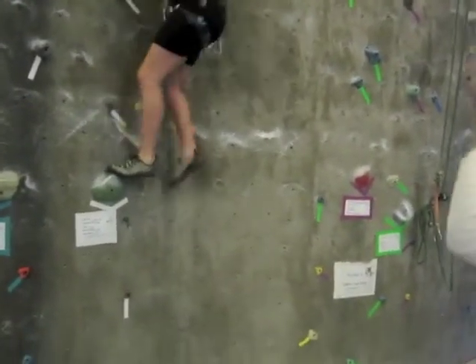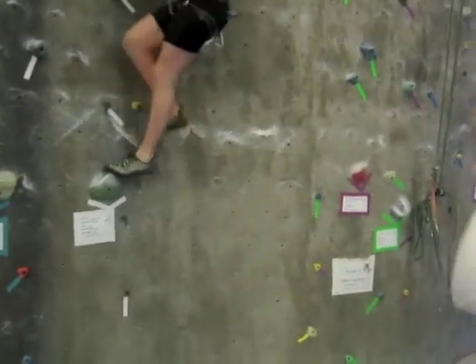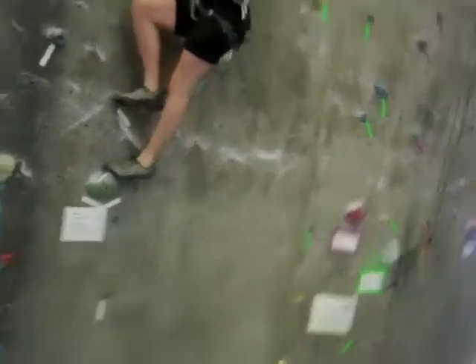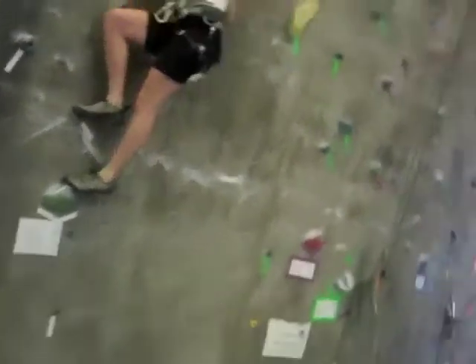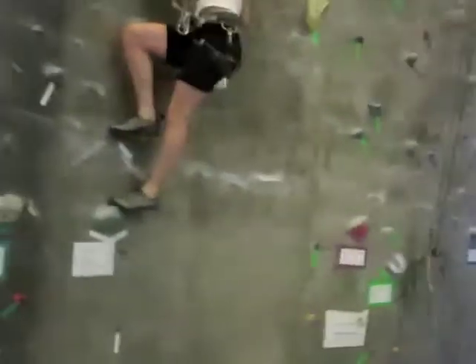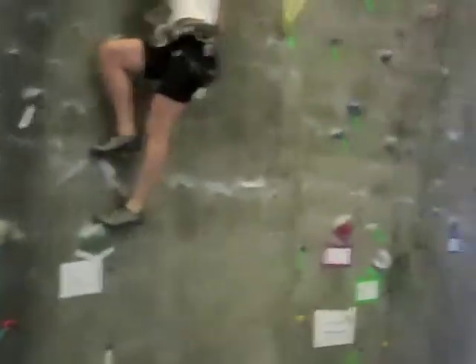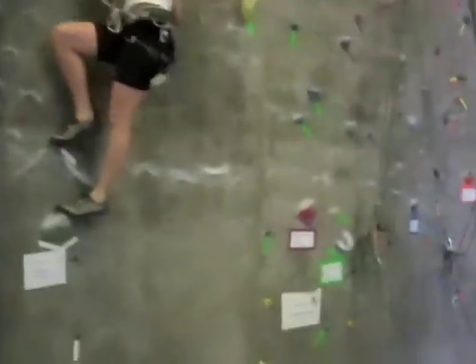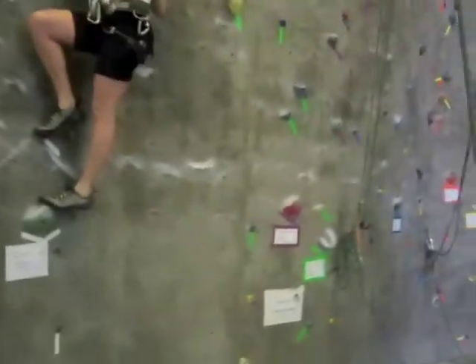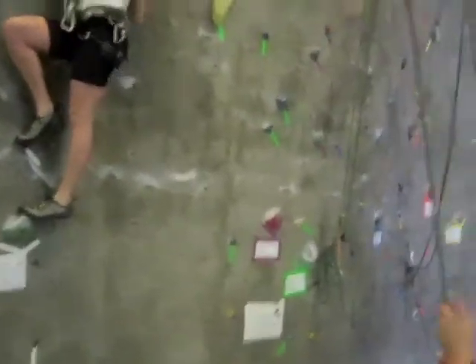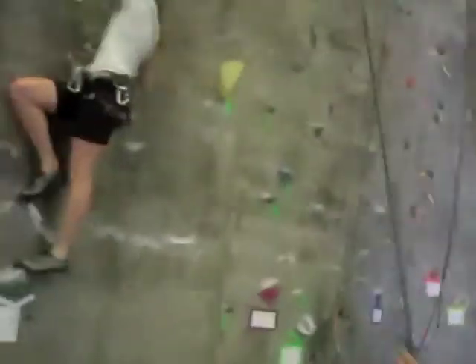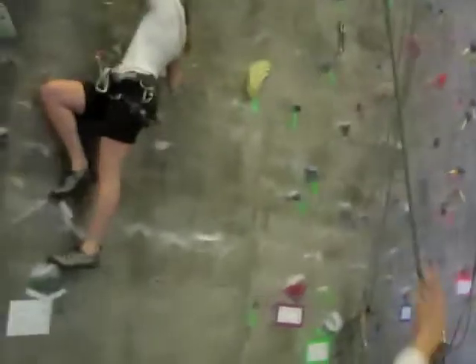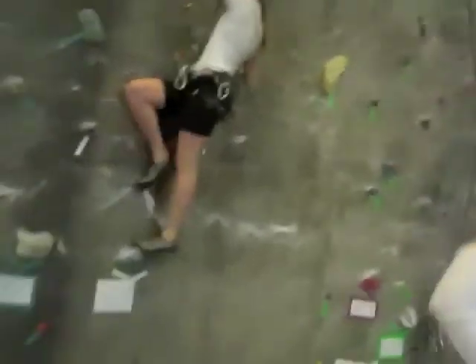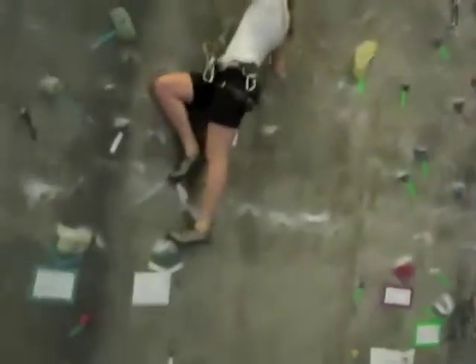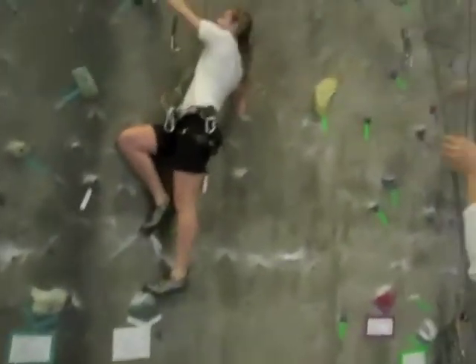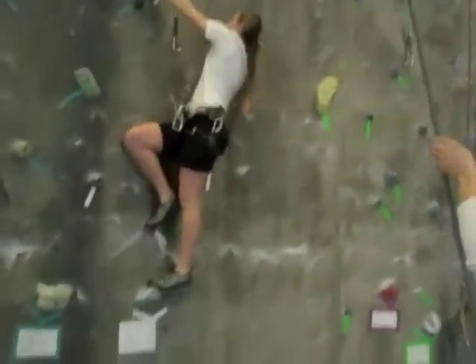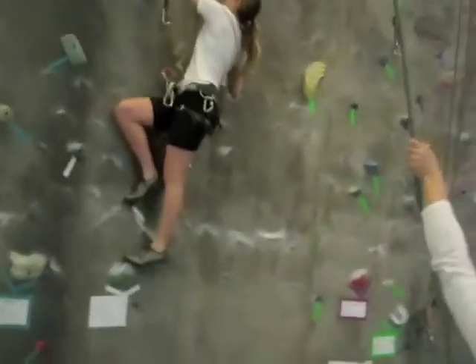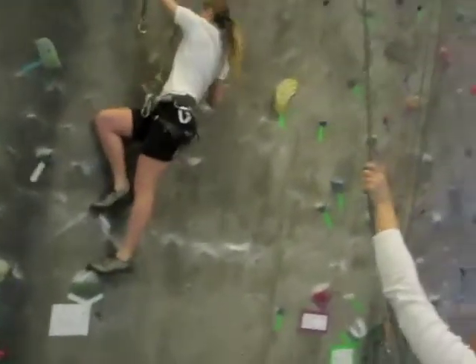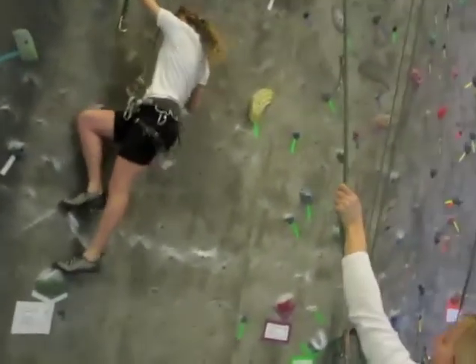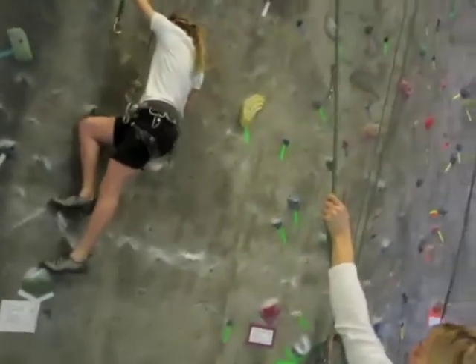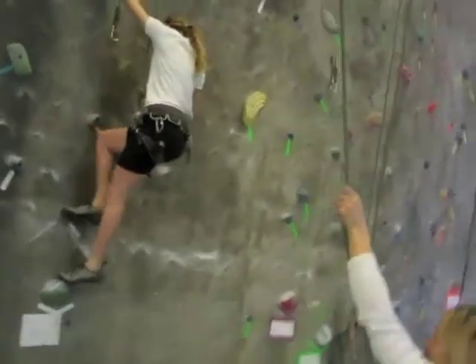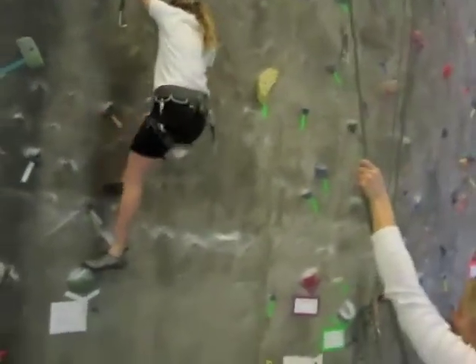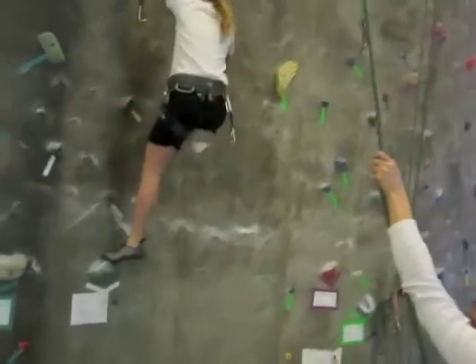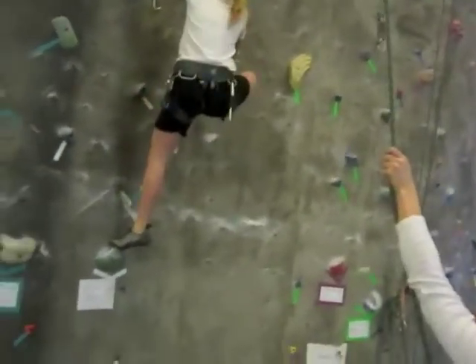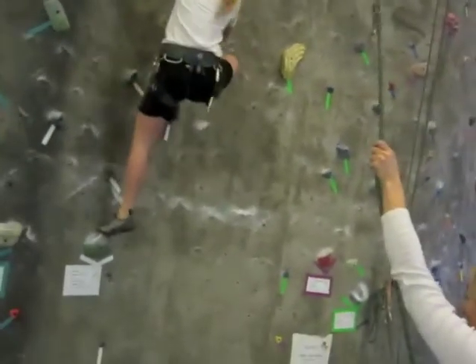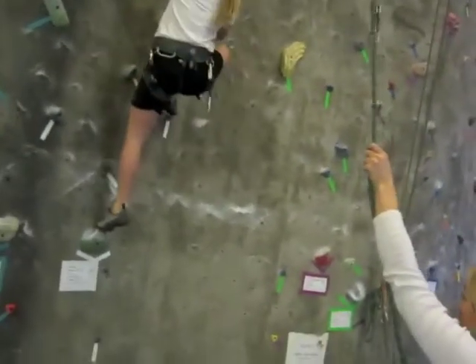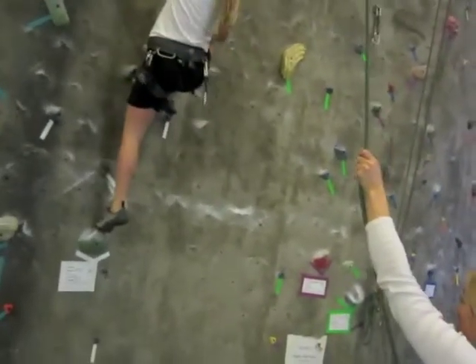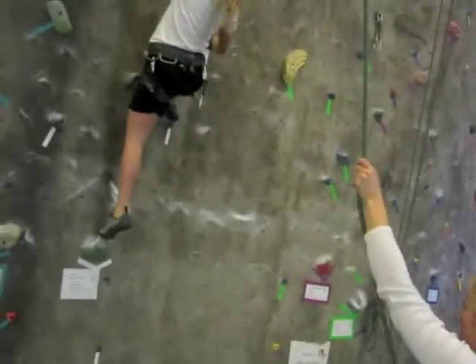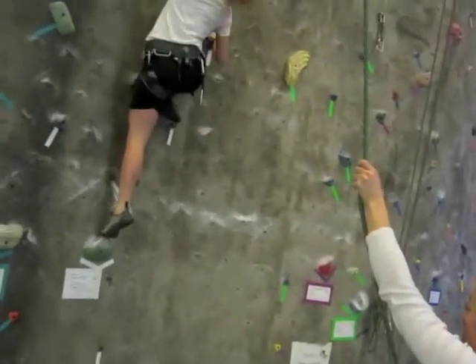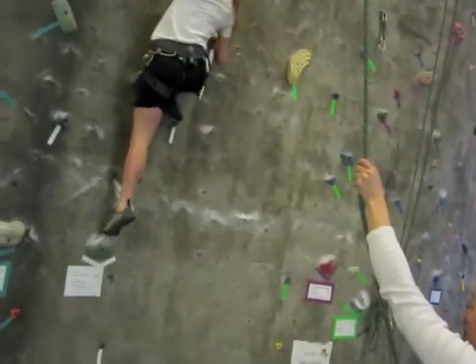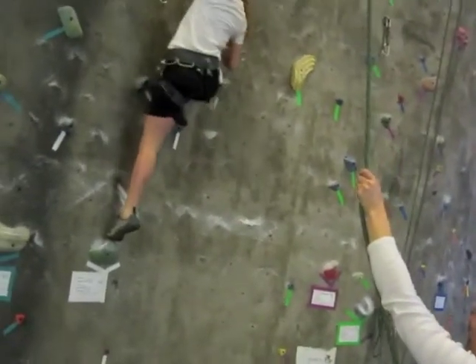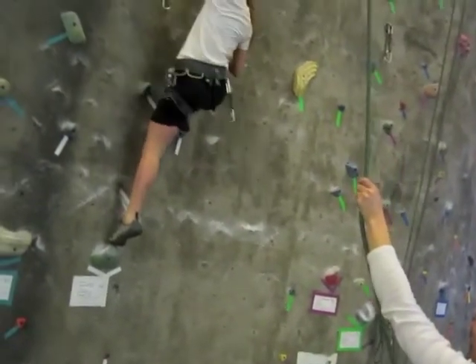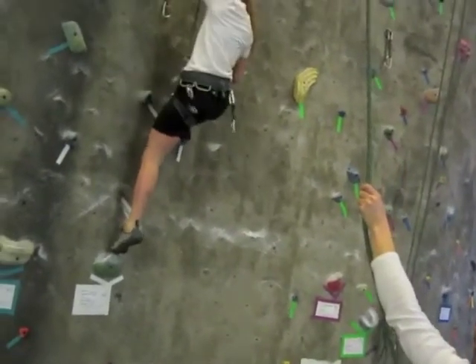So you stood there without knowing where your feet are going to go before you move. Where's that left foot going to go?